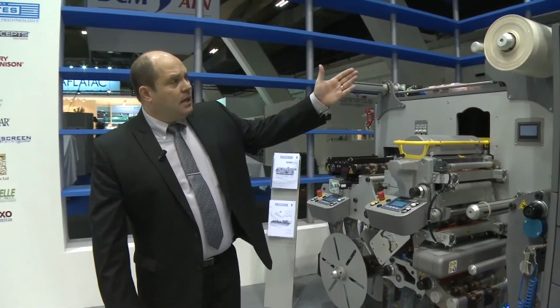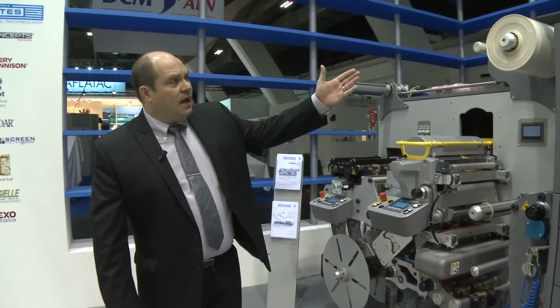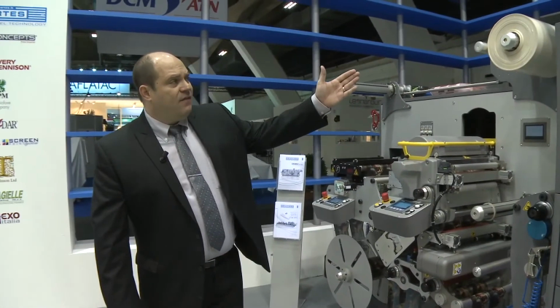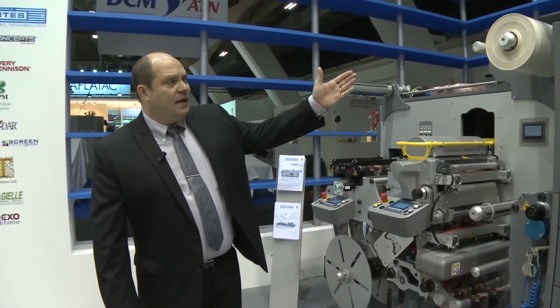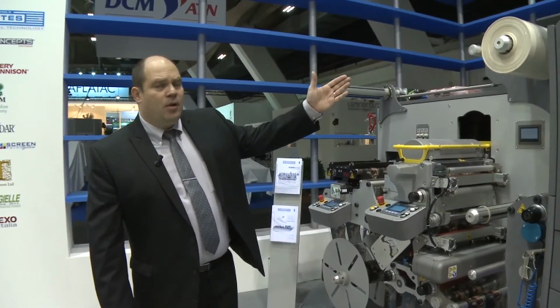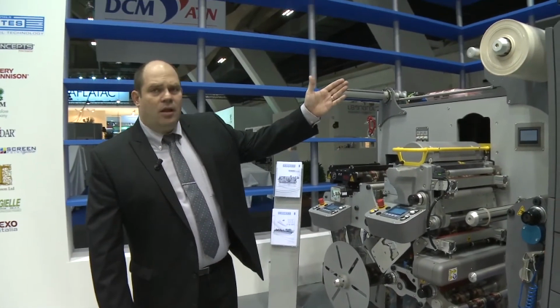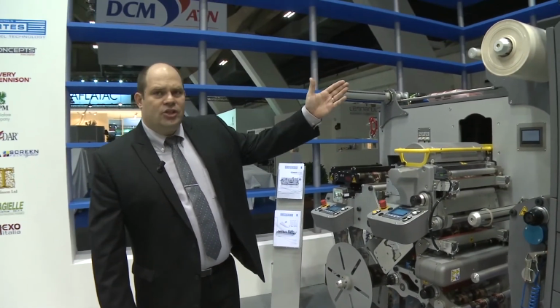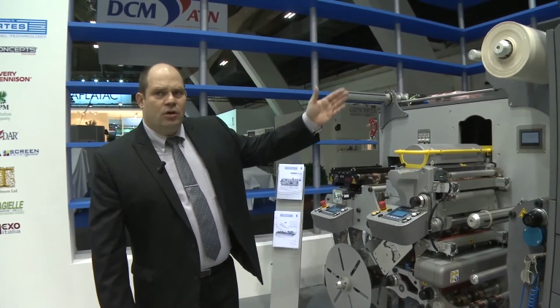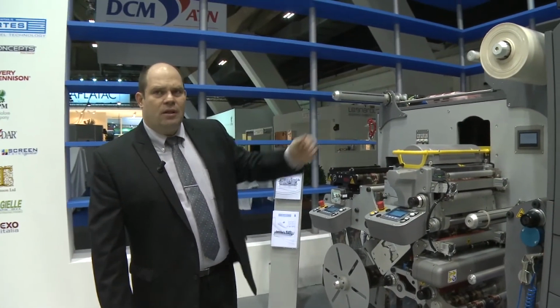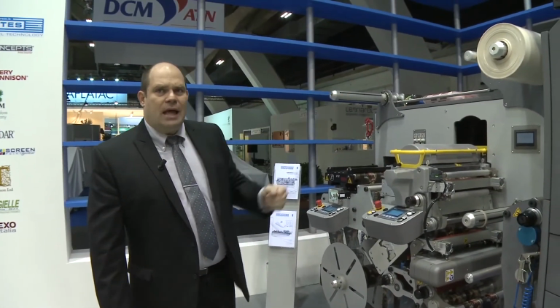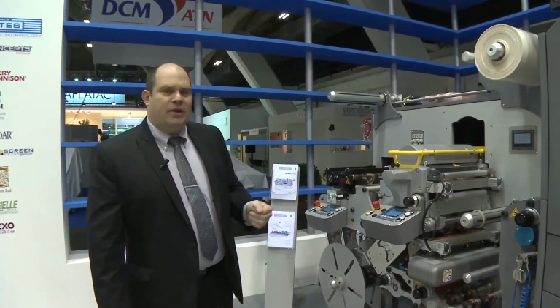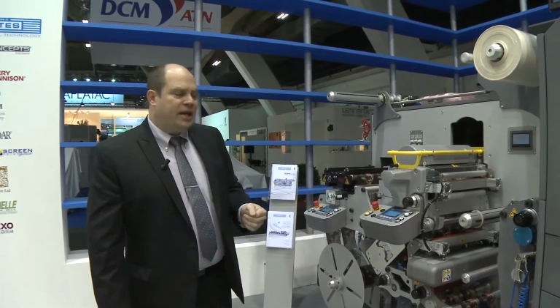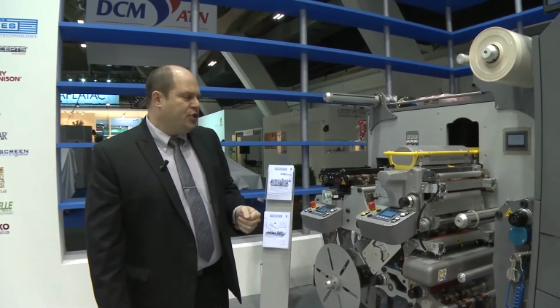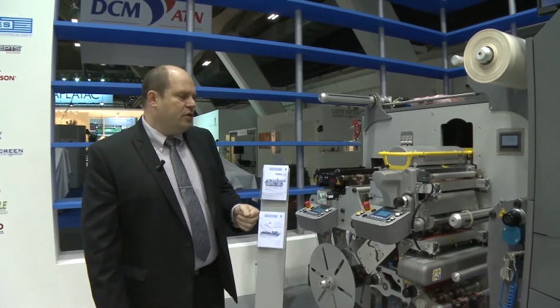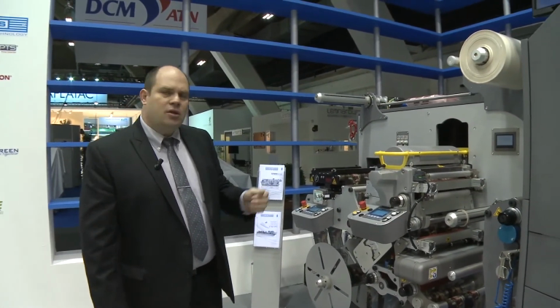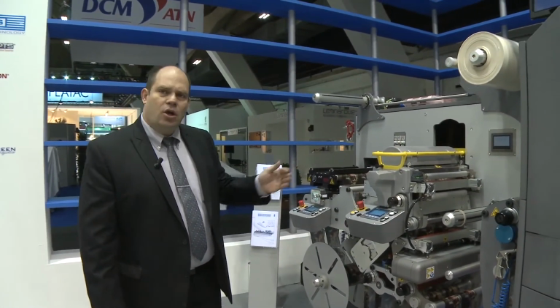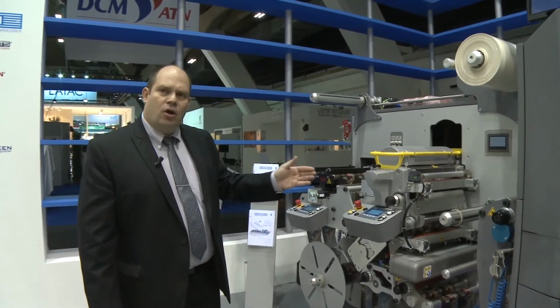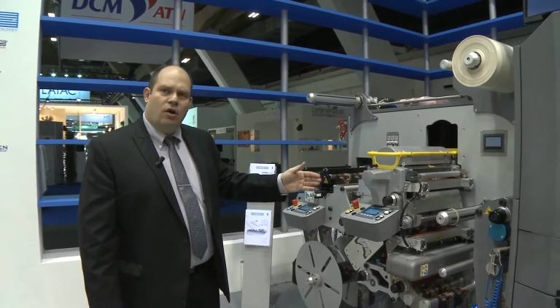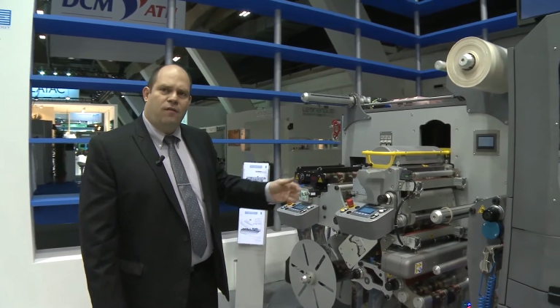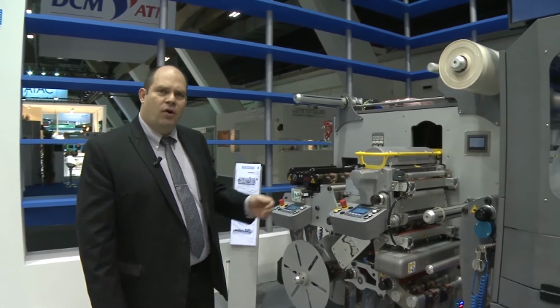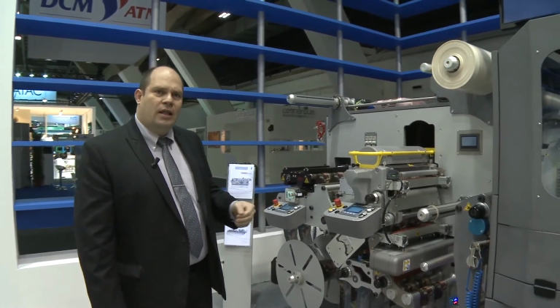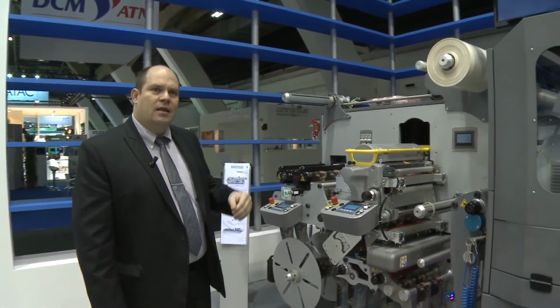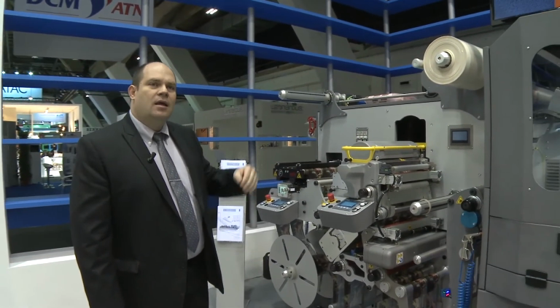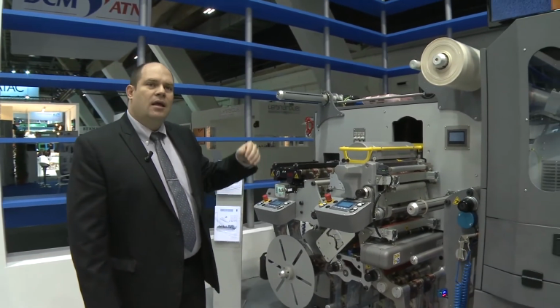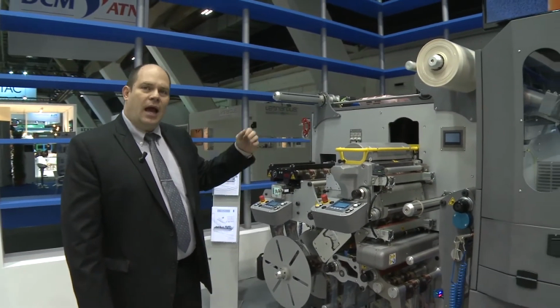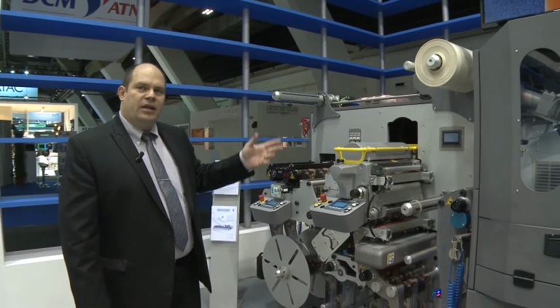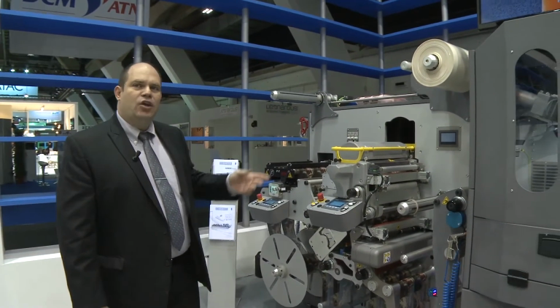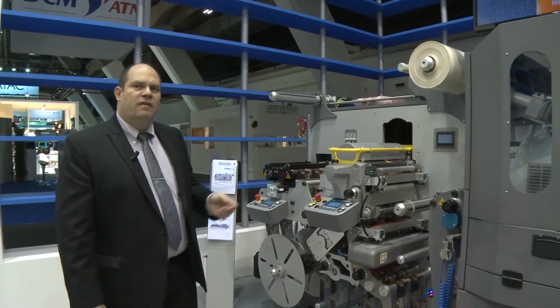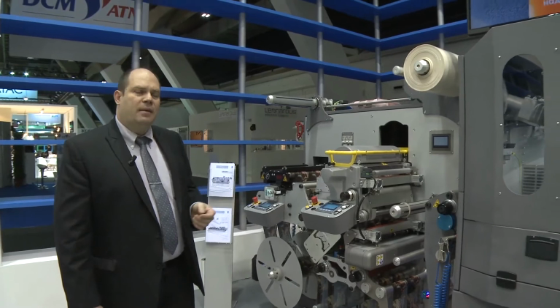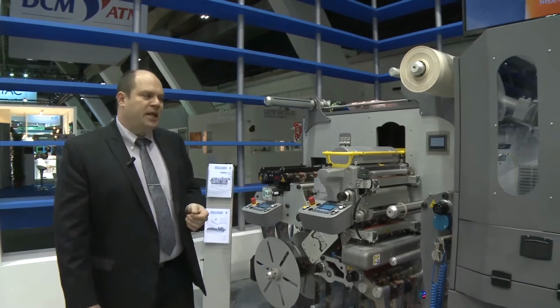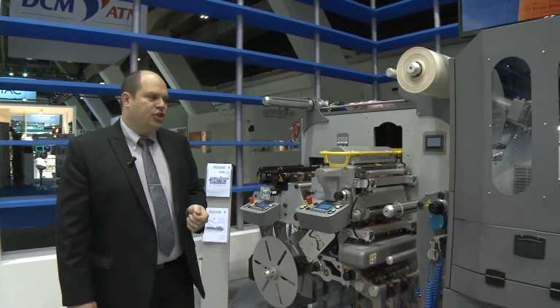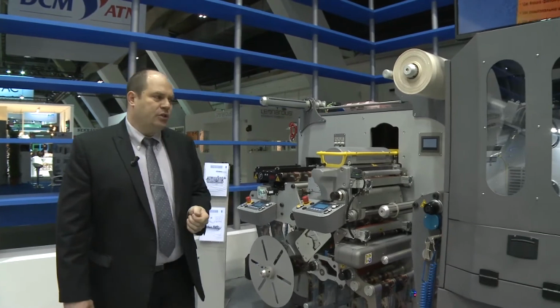Also available are lamination options including cold foil and UV lamination.